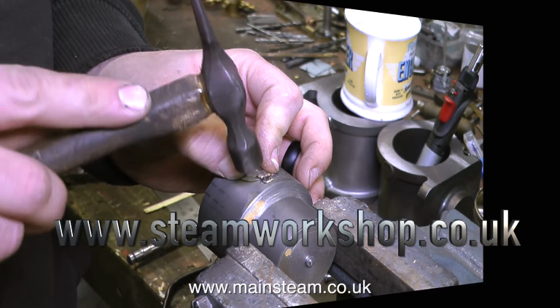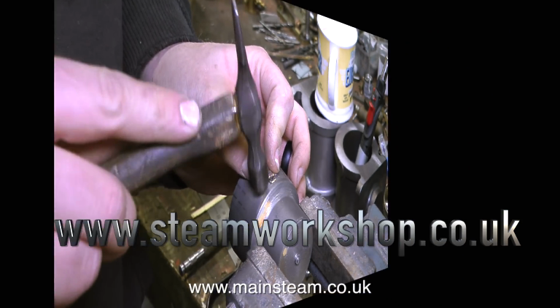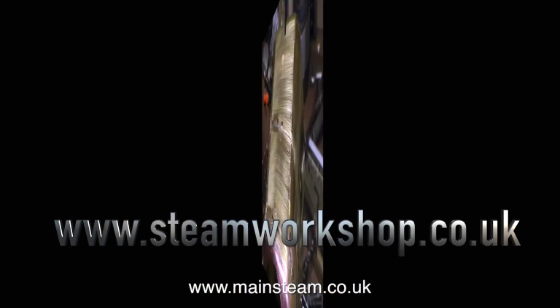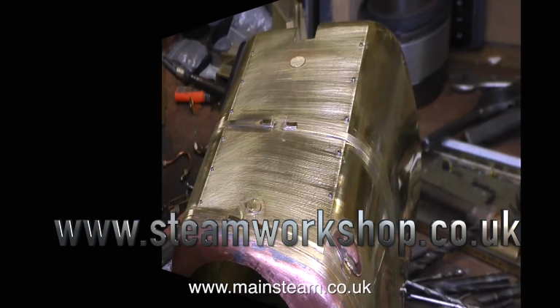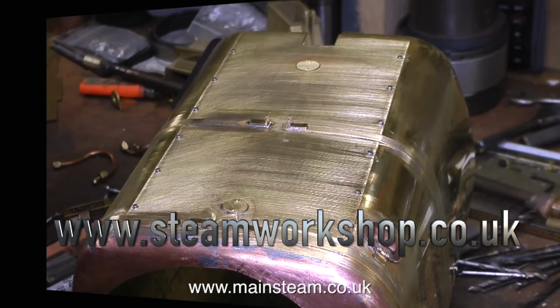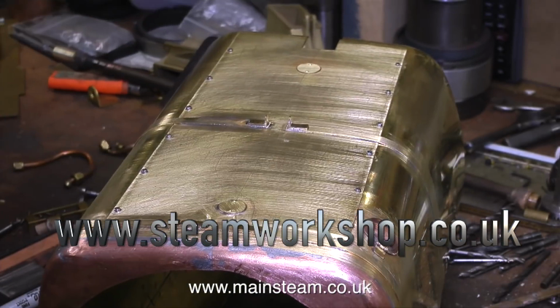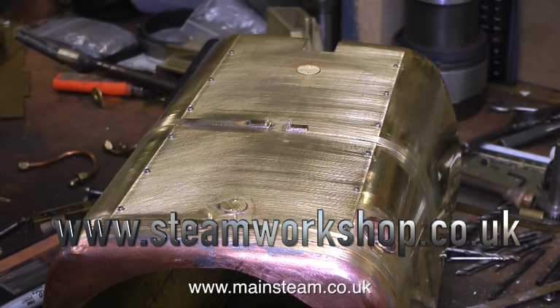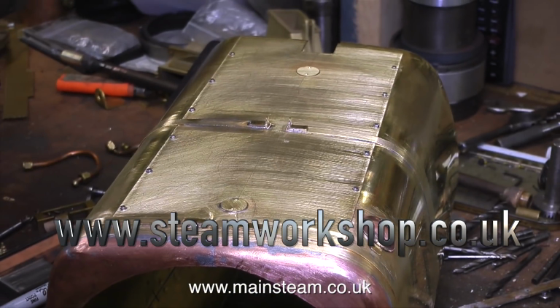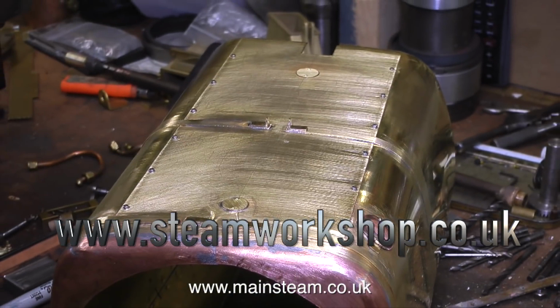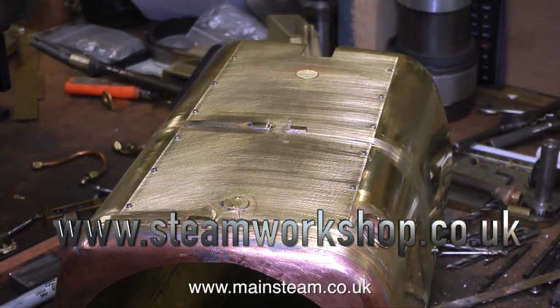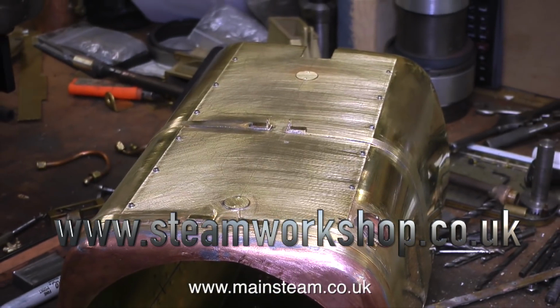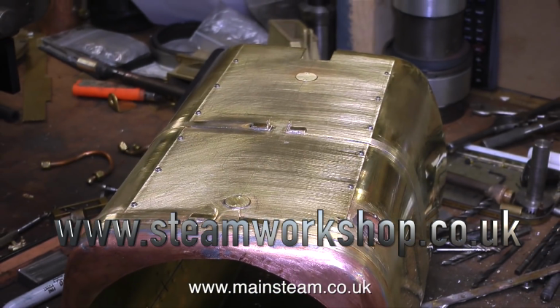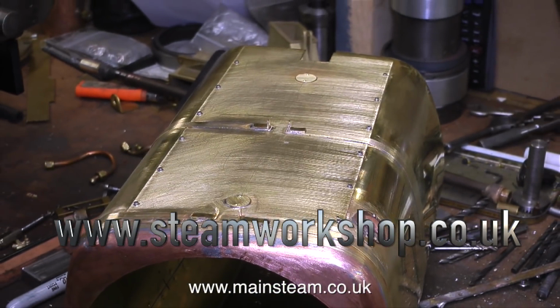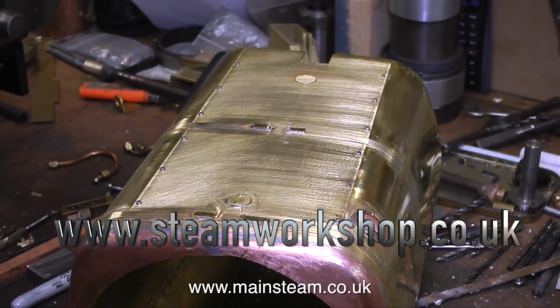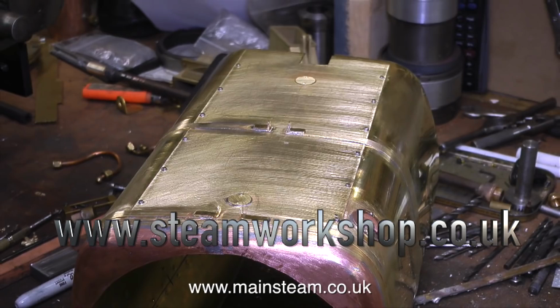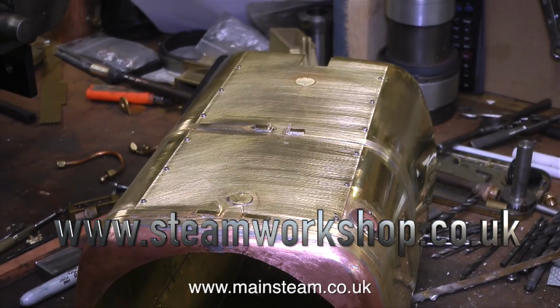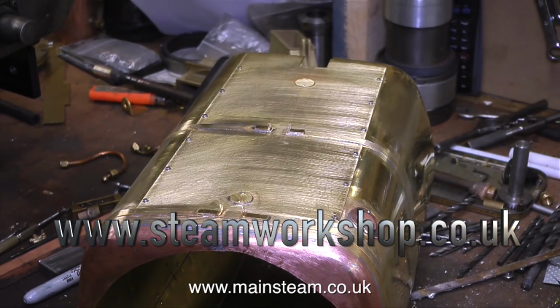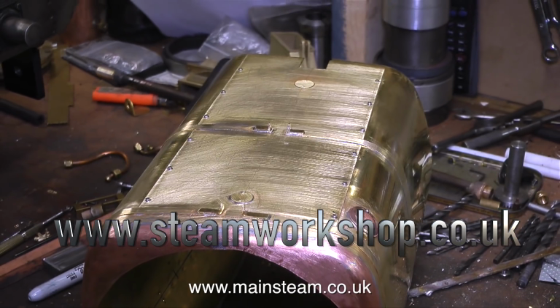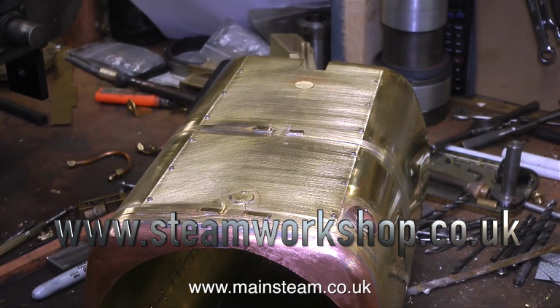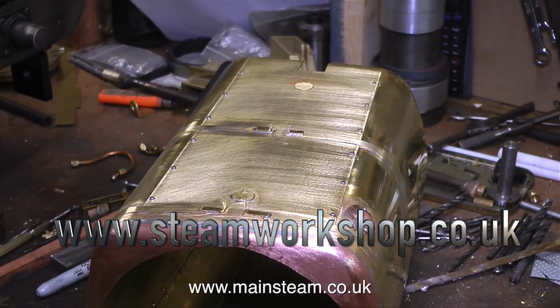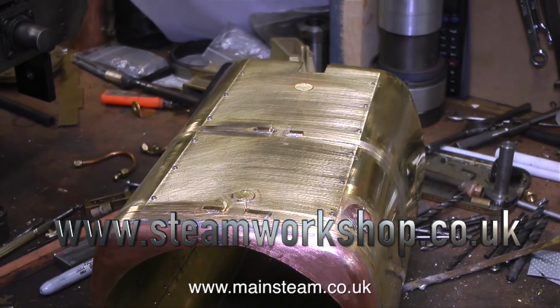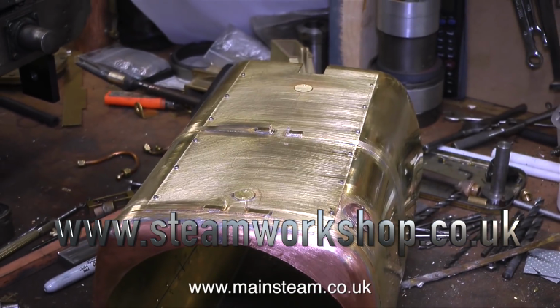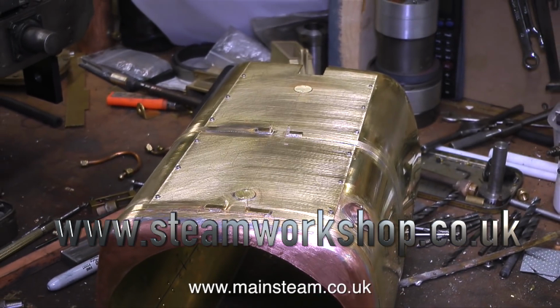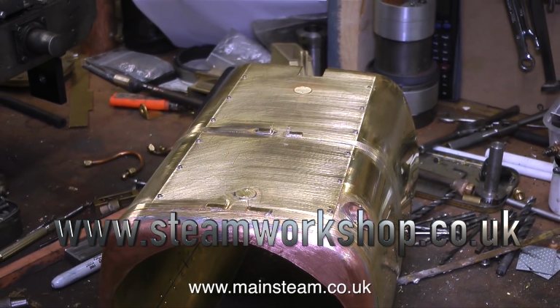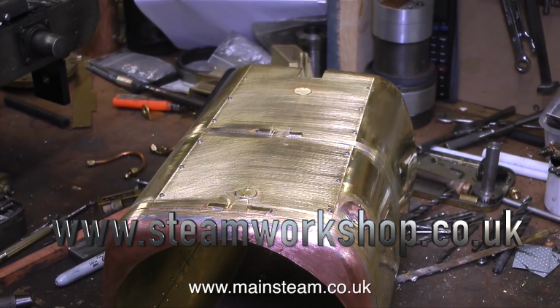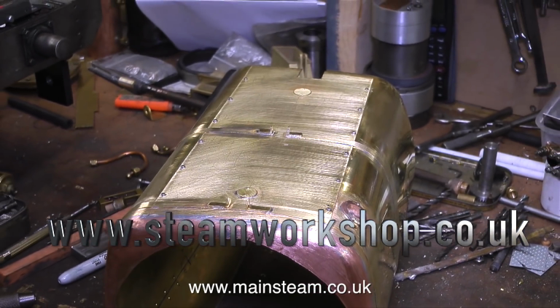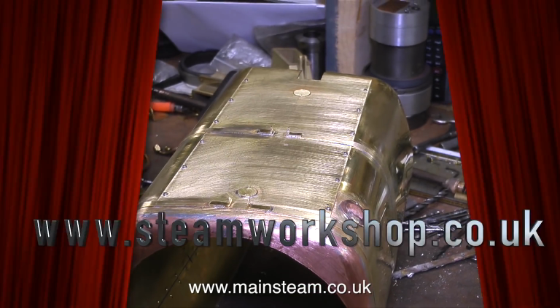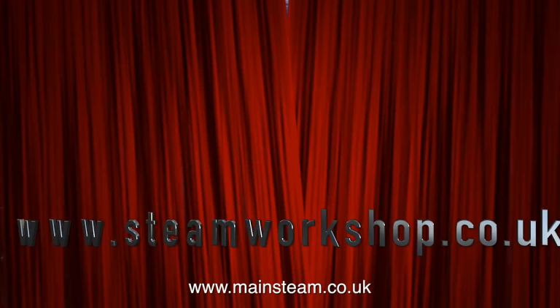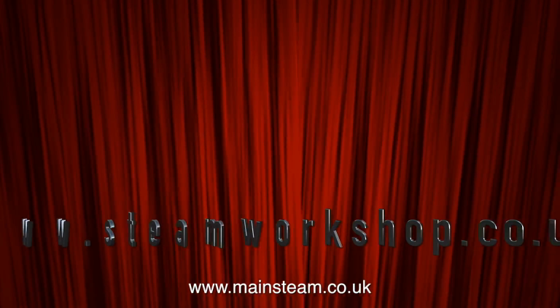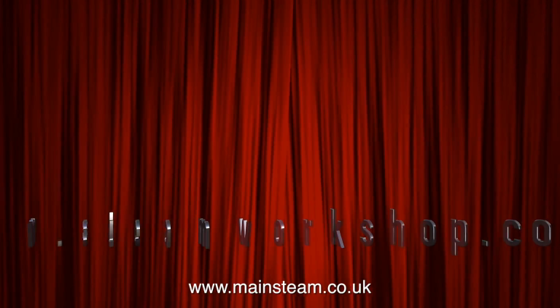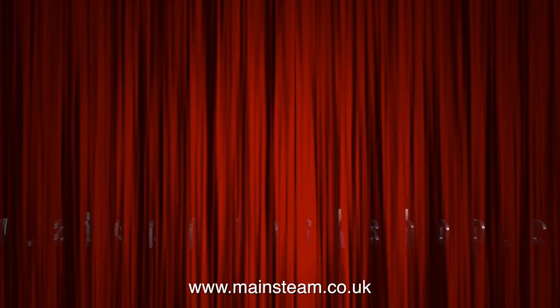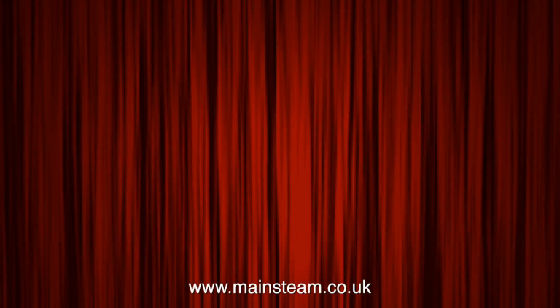If I pan the camera out you can see how much work and effort has gone into making this simple firebox wrapper.